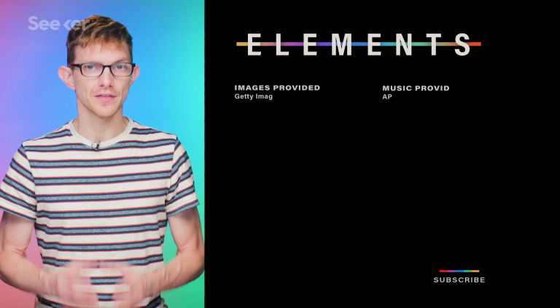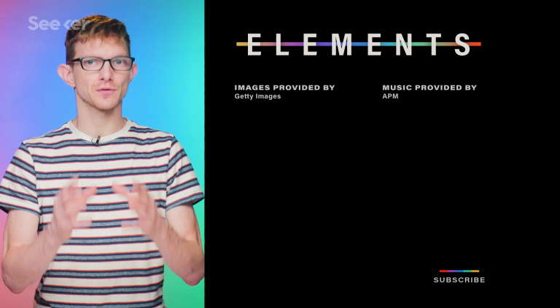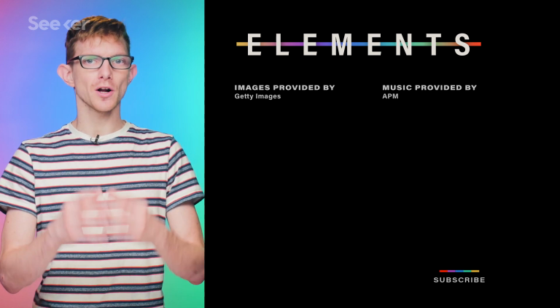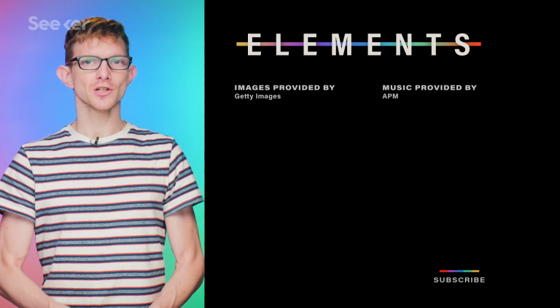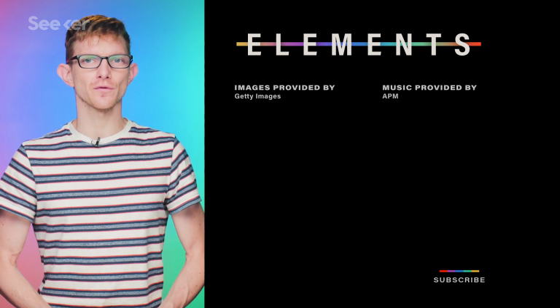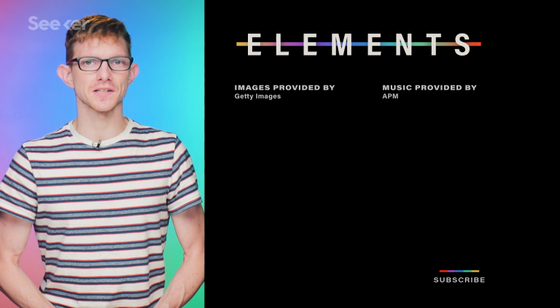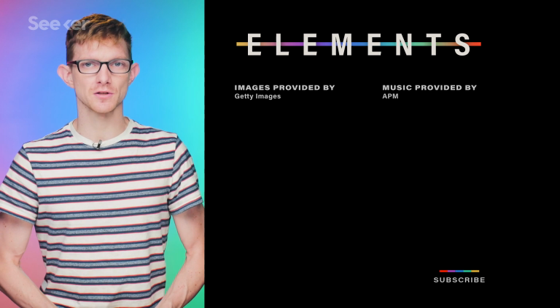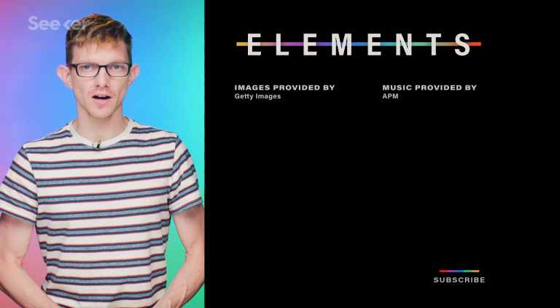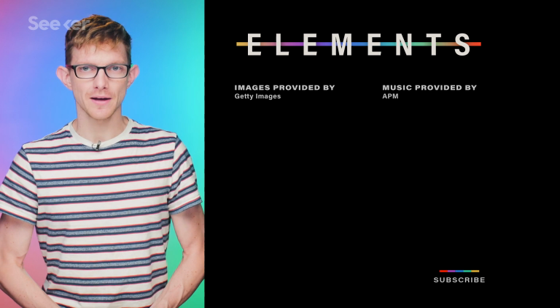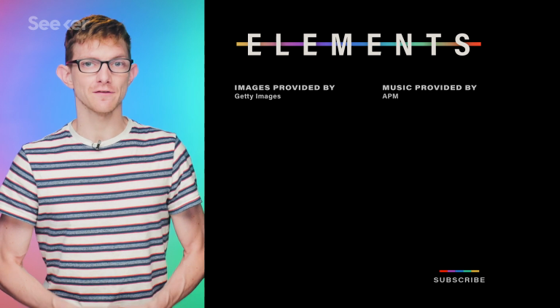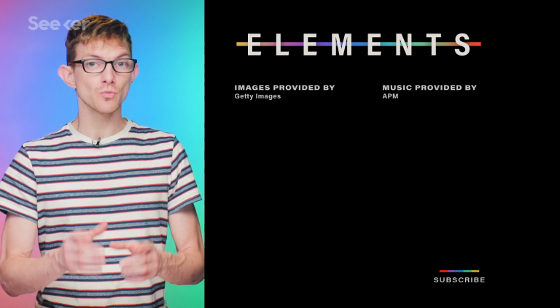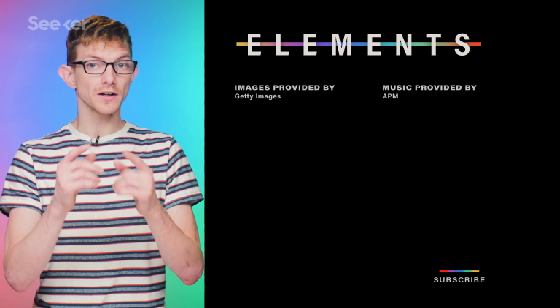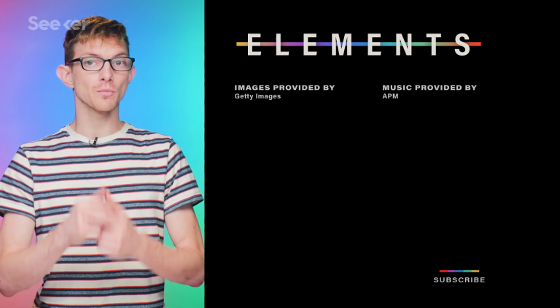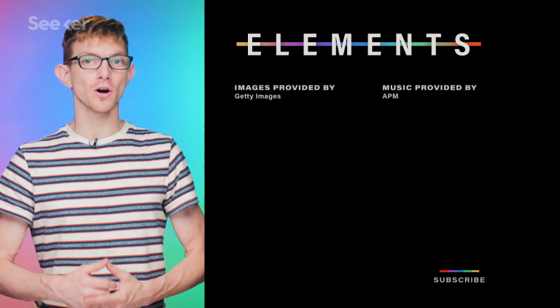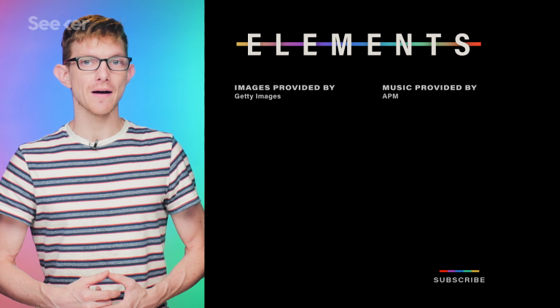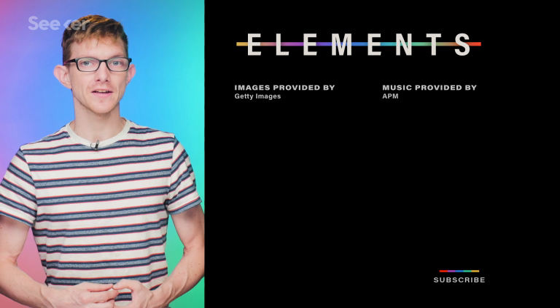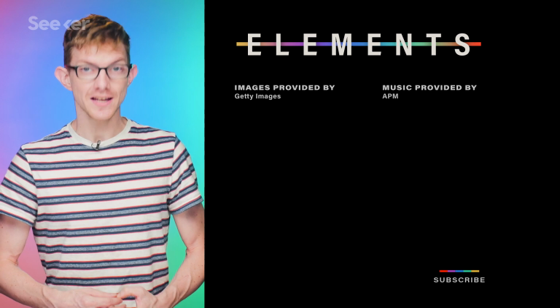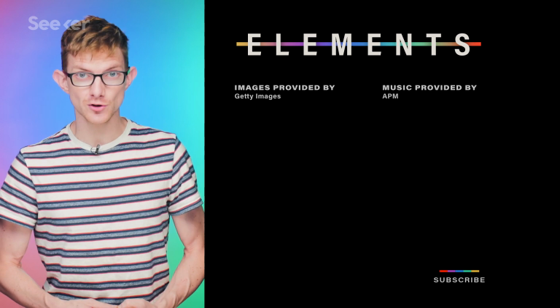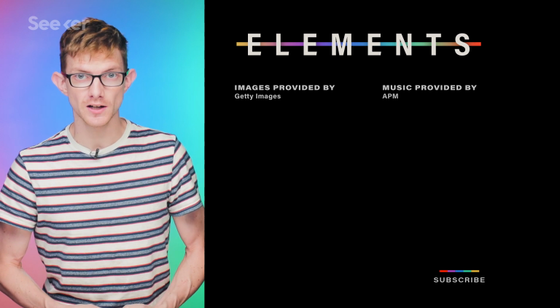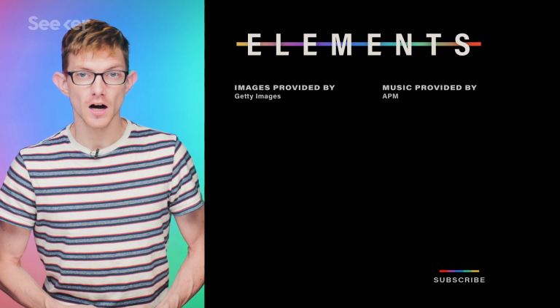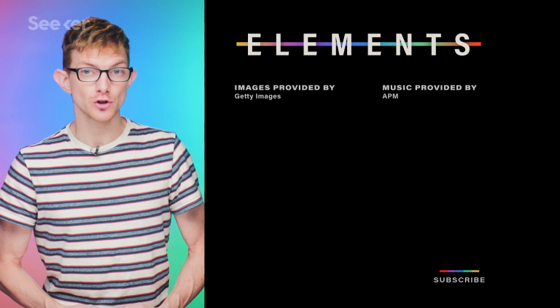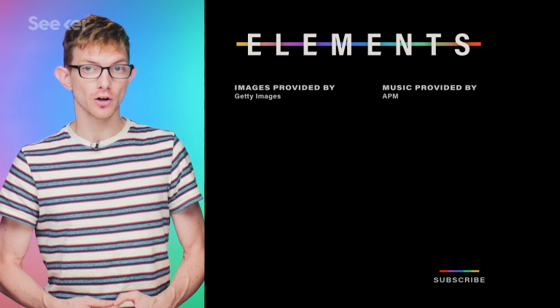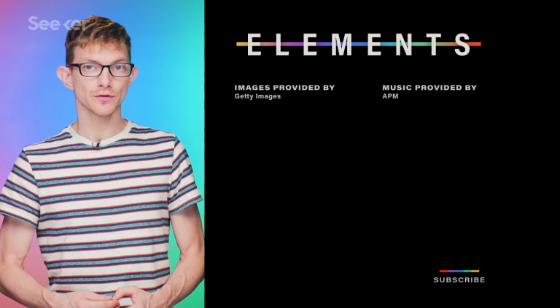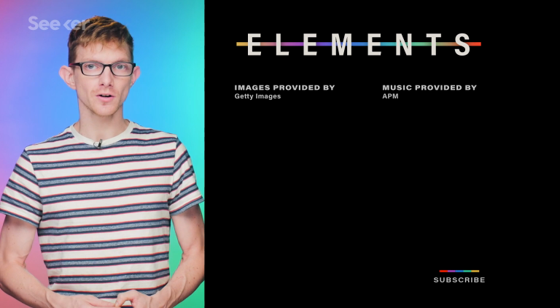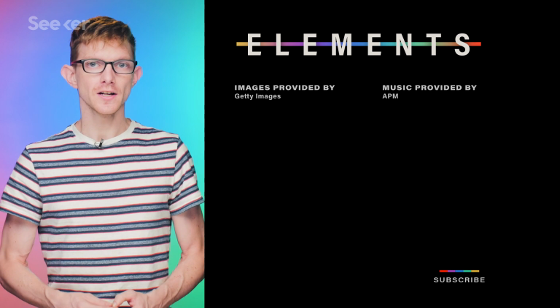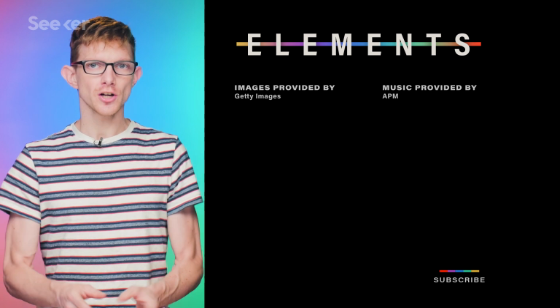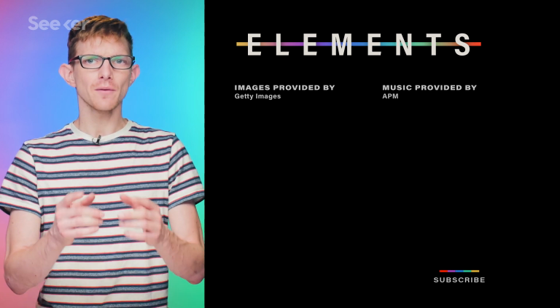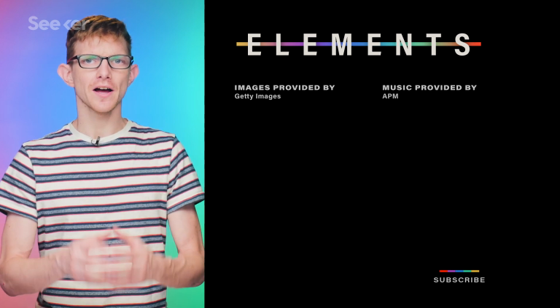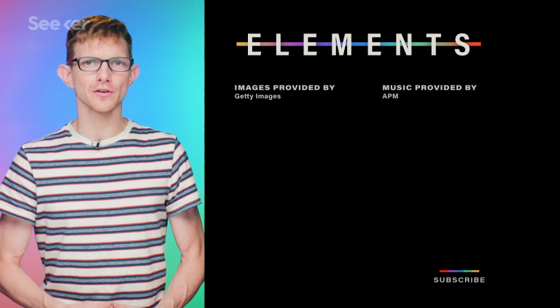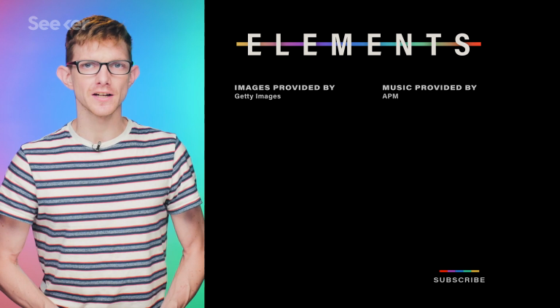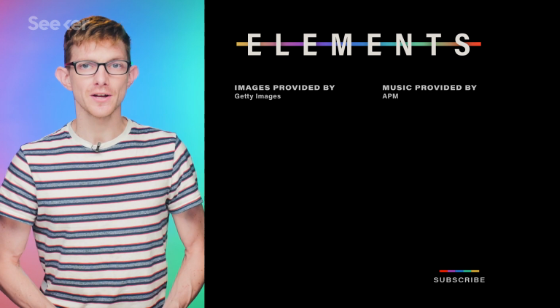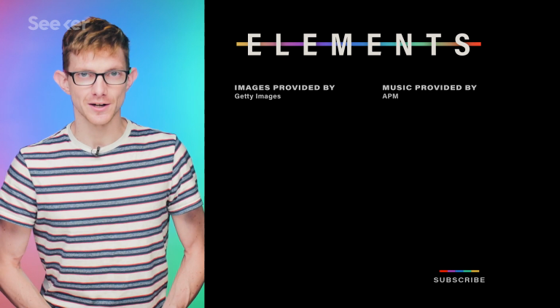Thanks for watching, don't forget to subscribe, and if you want to know more about the history of Chang'e 4, check out my other video here. I'll see you next time on Seeker.